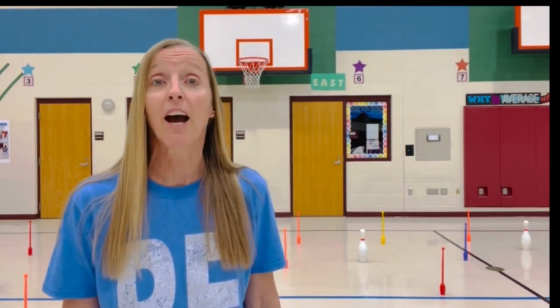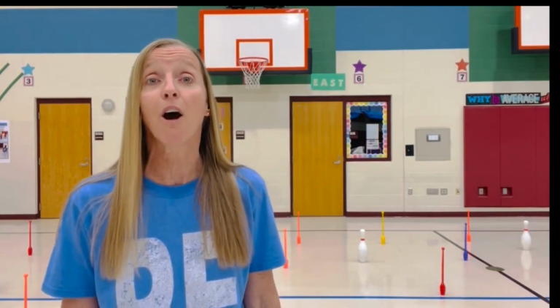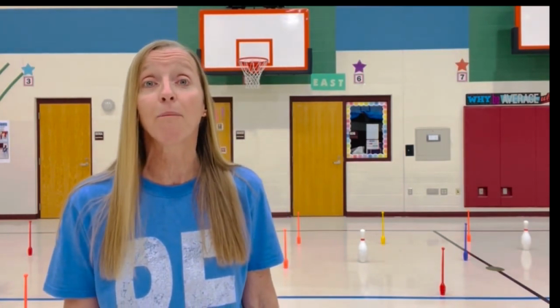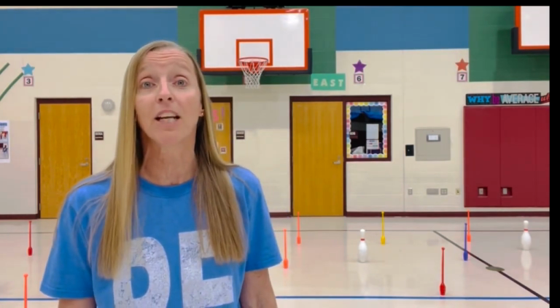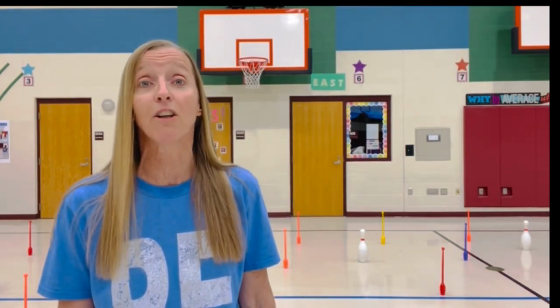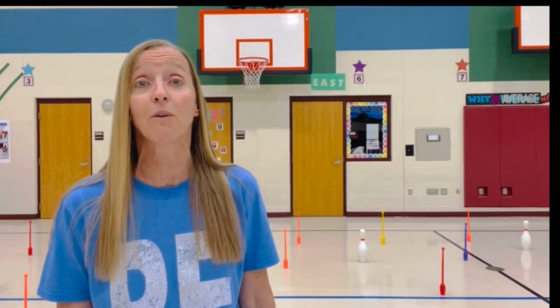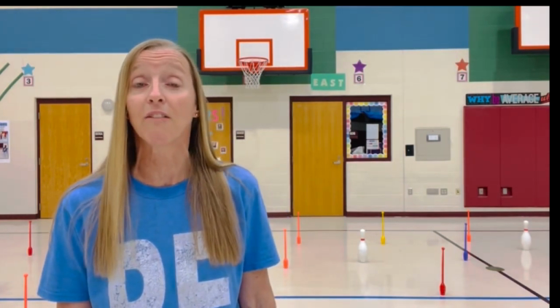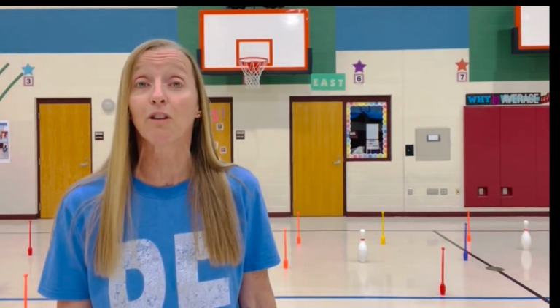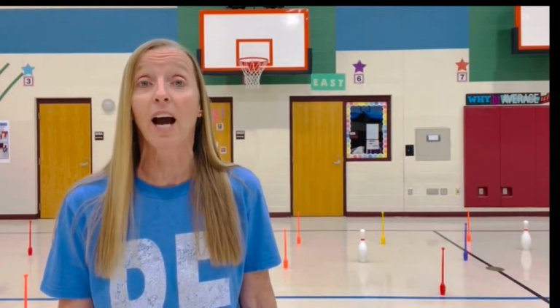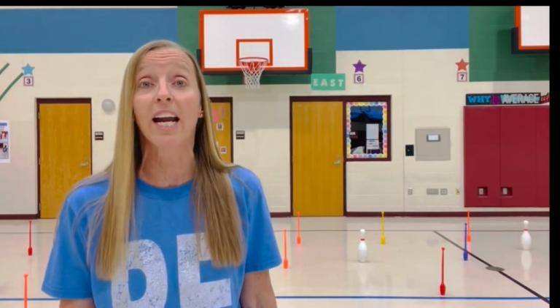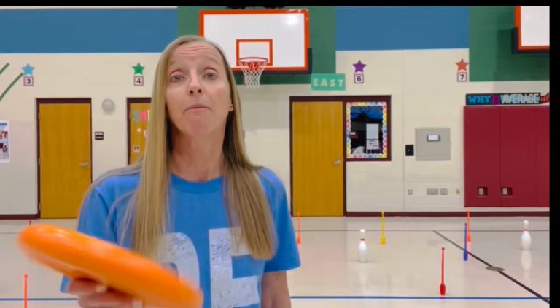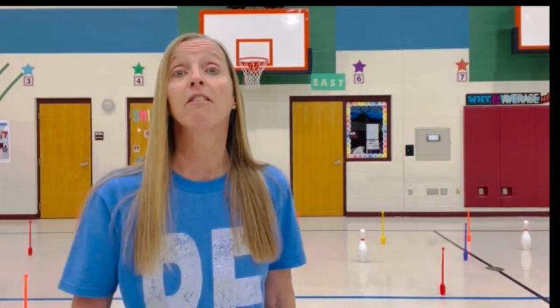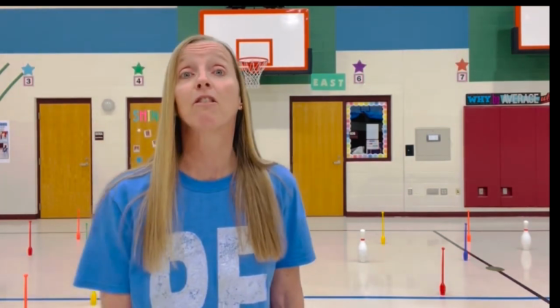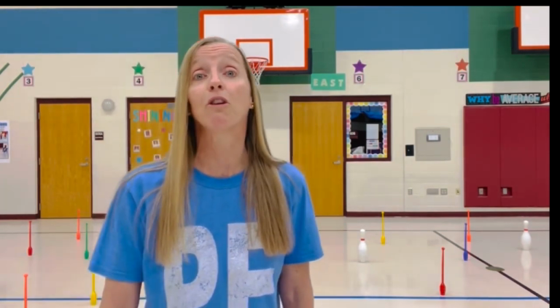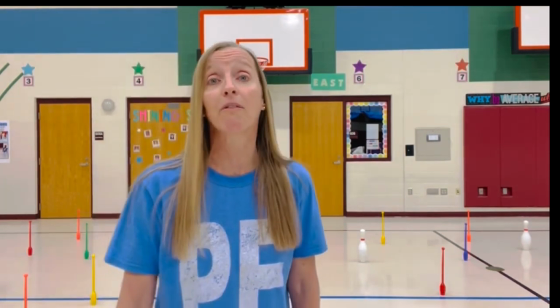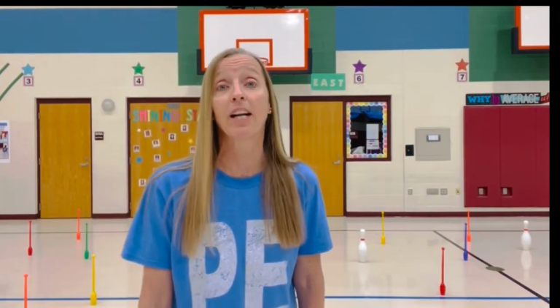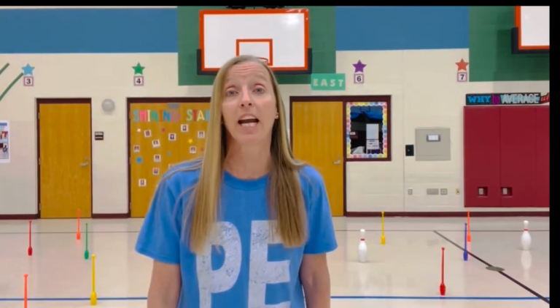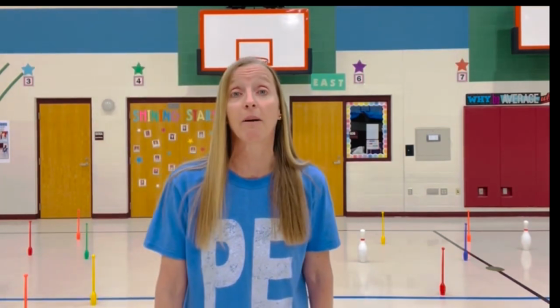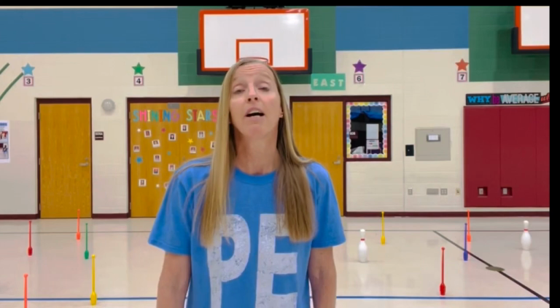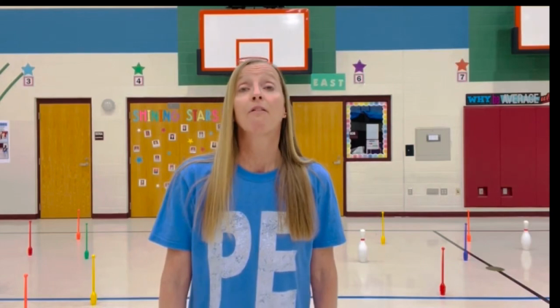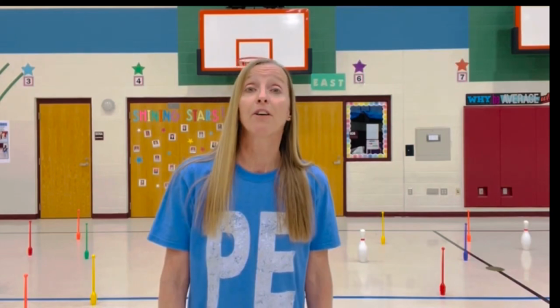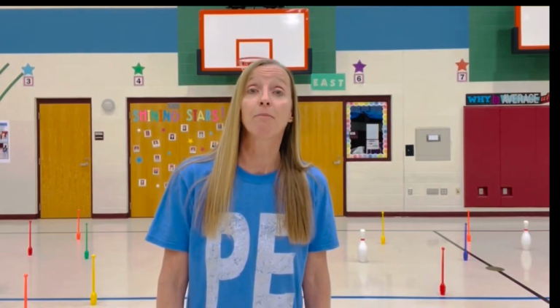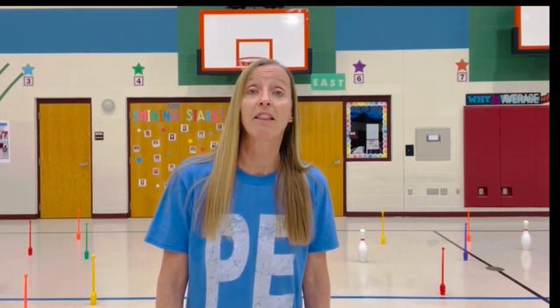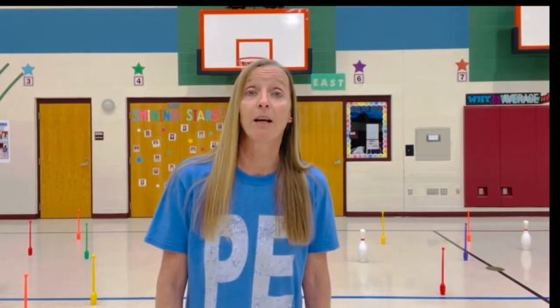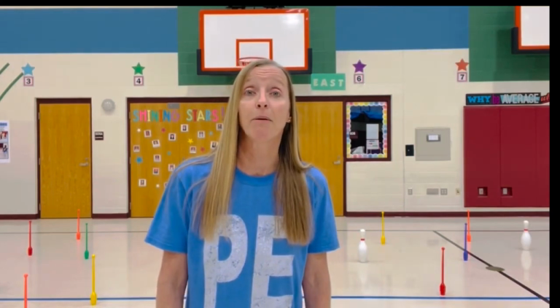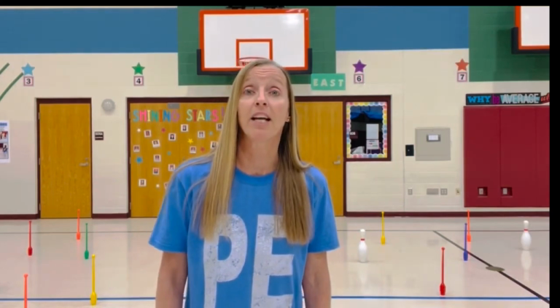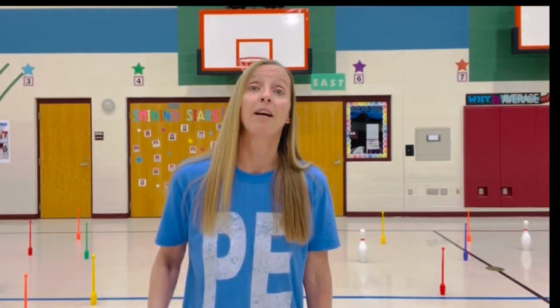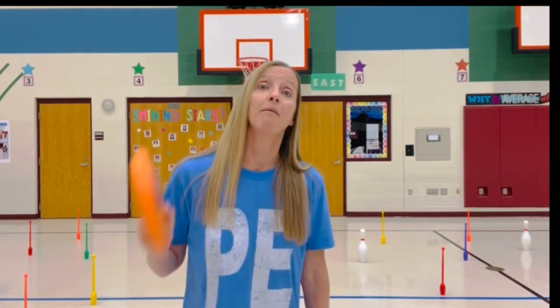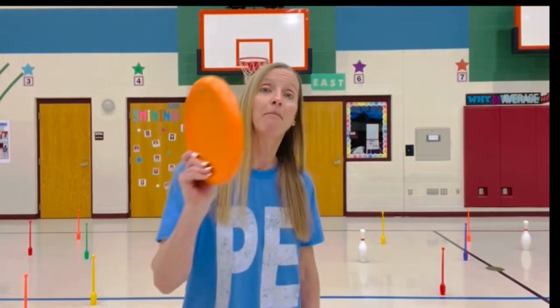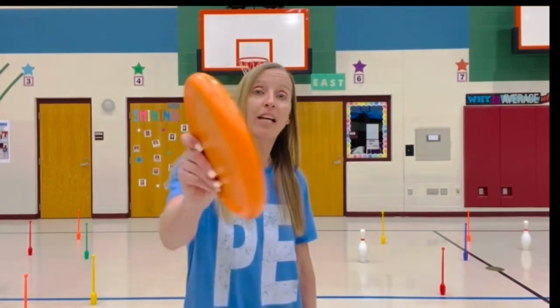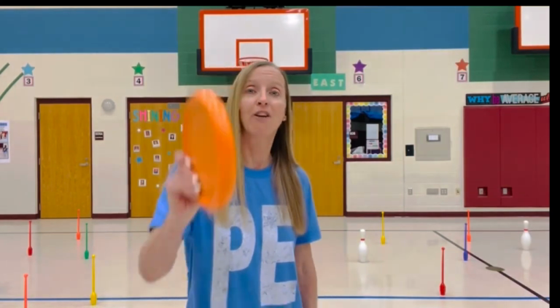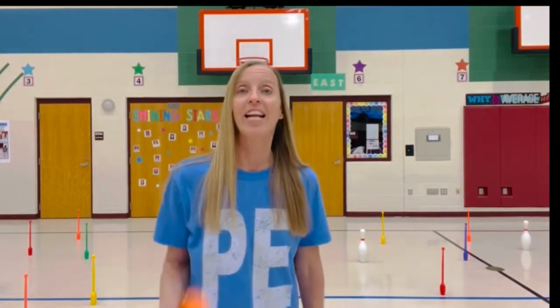I hope that you give it a try — this is a super fun game. Frisbee Thin Pin, make it a great day.